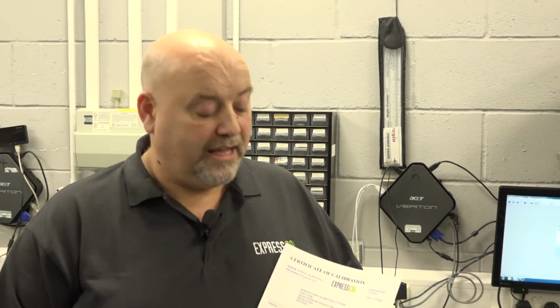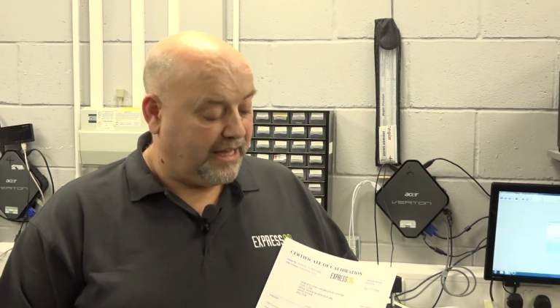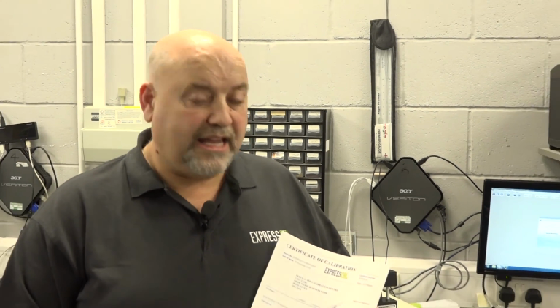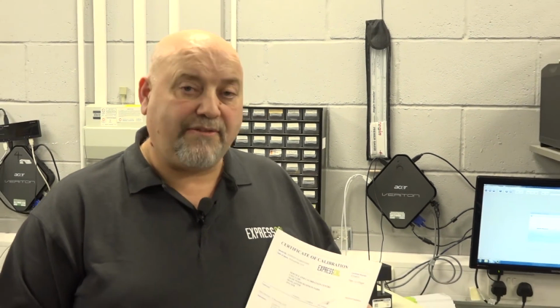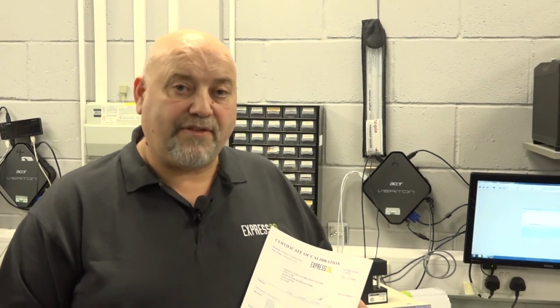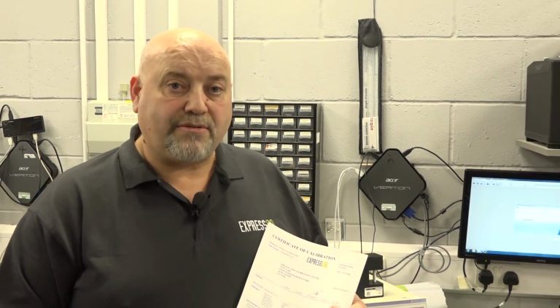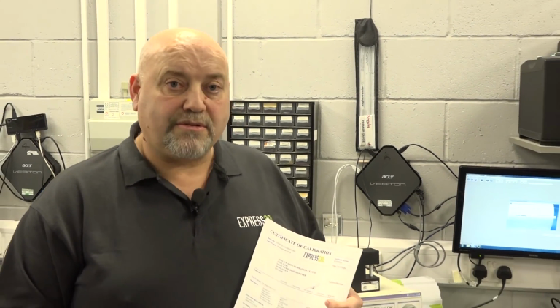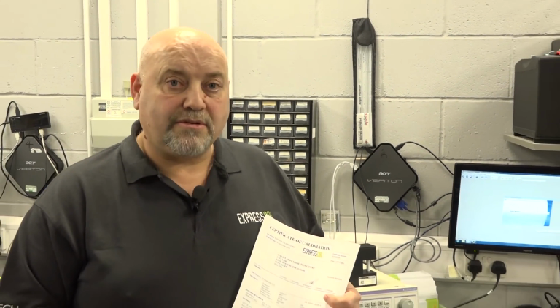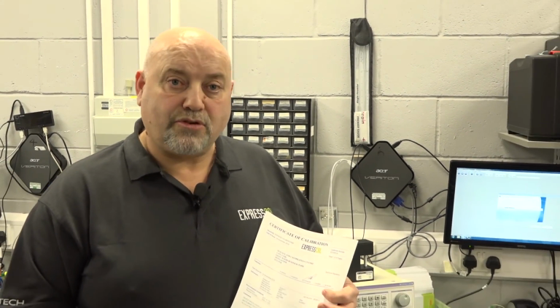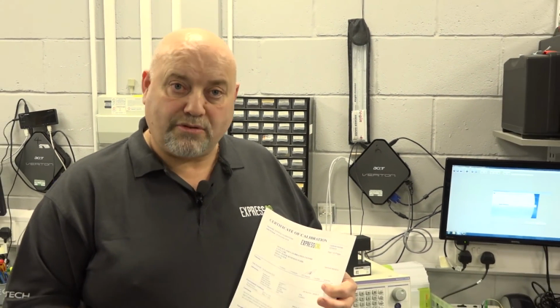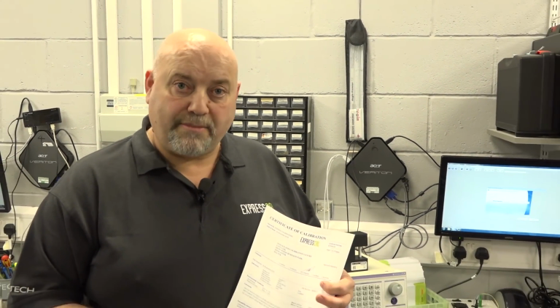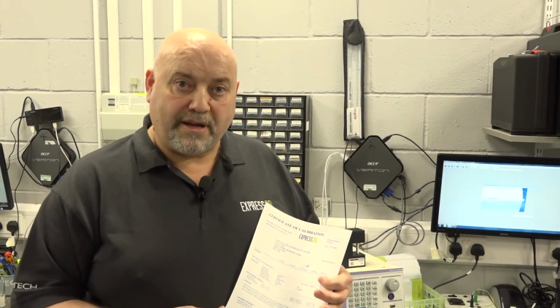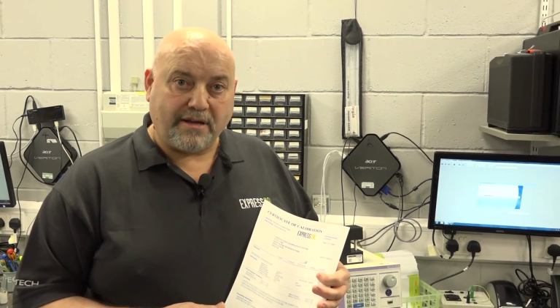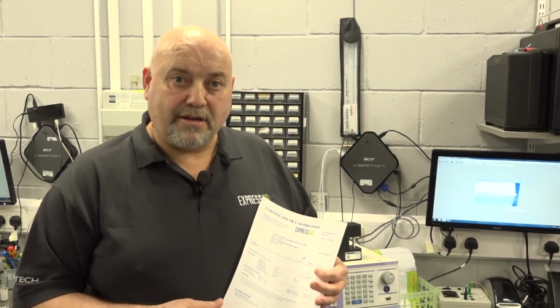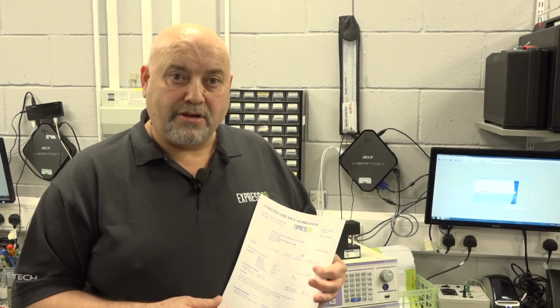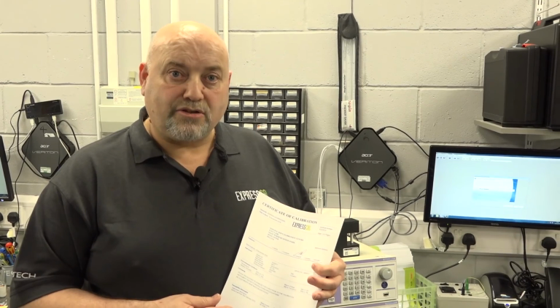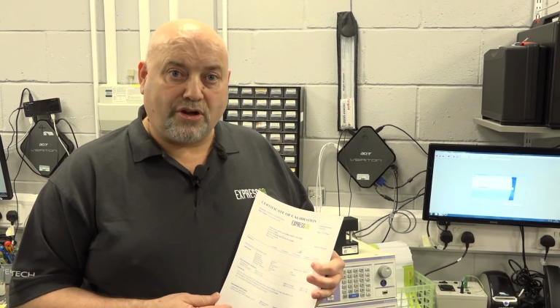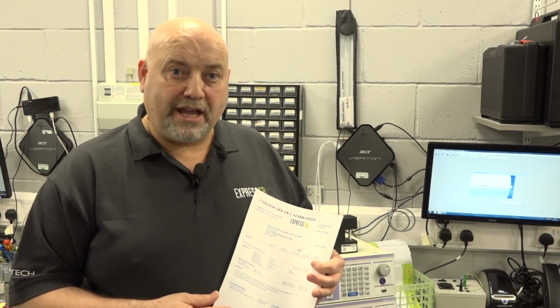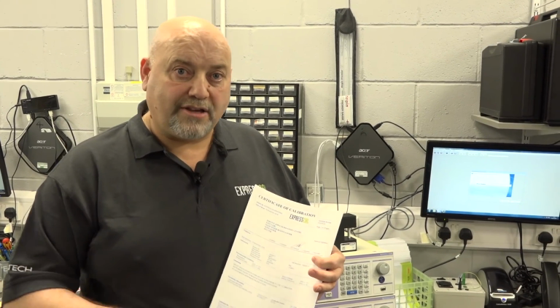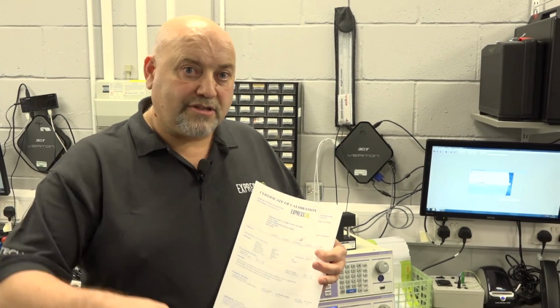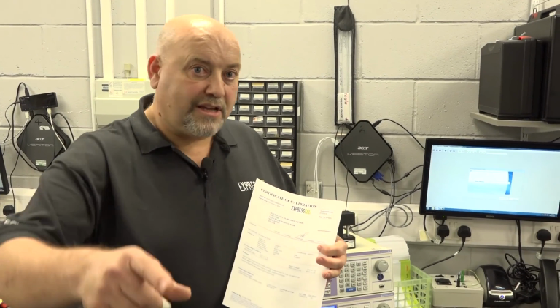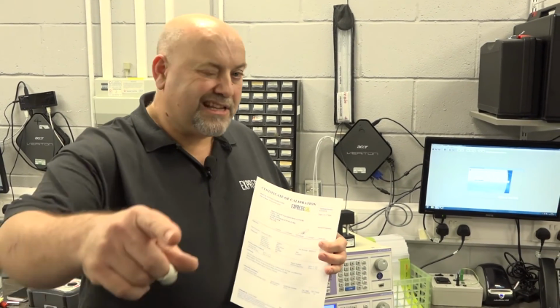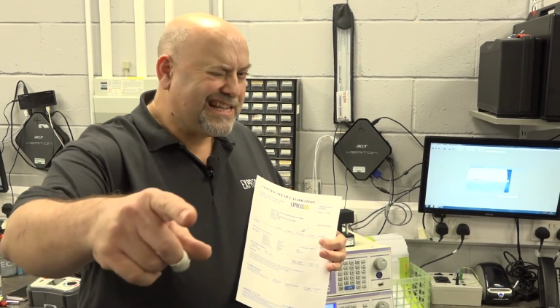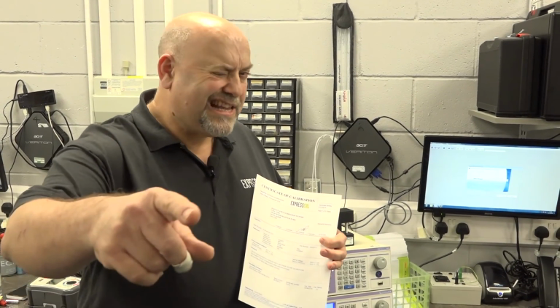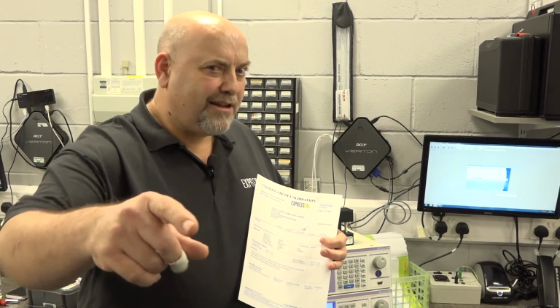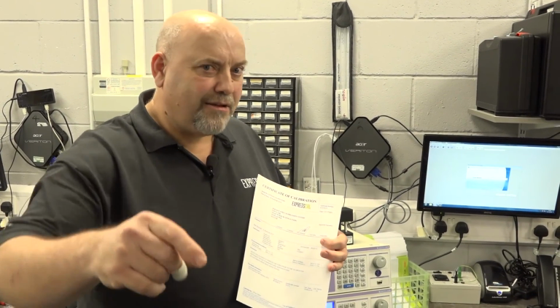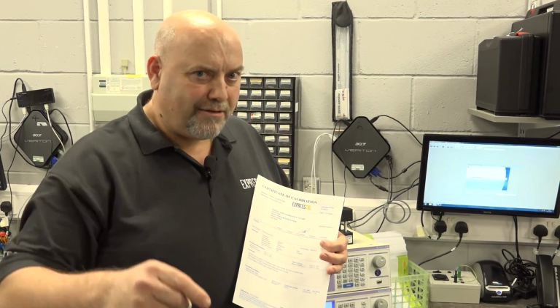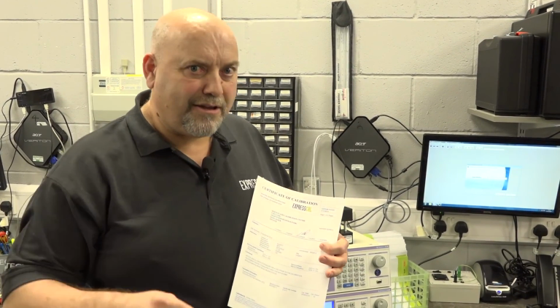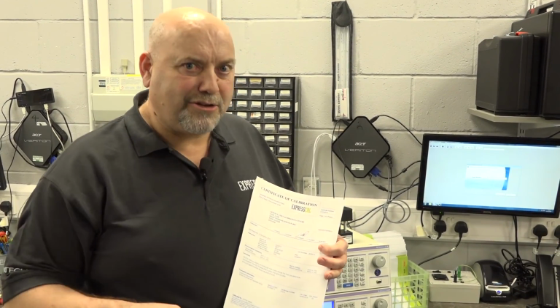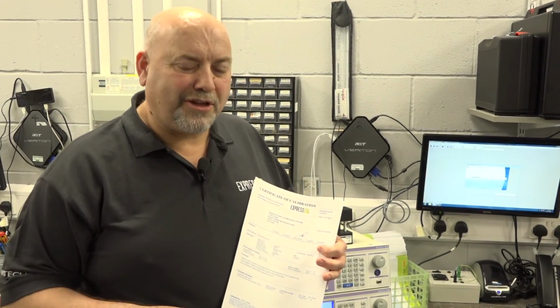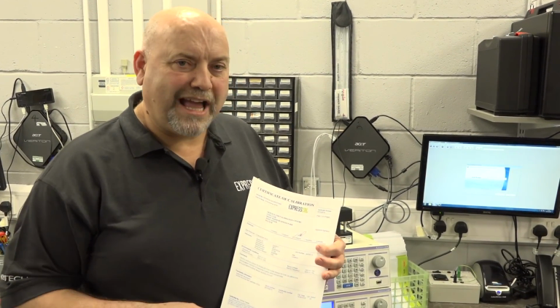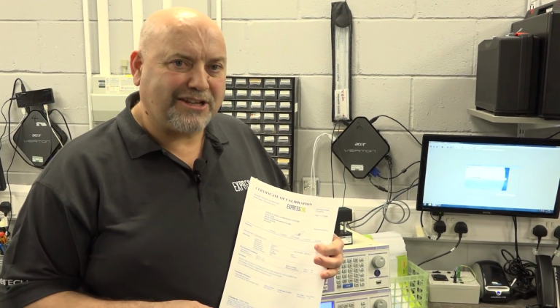And there you have it folks. Just remember — Johnny Ace is on the case.